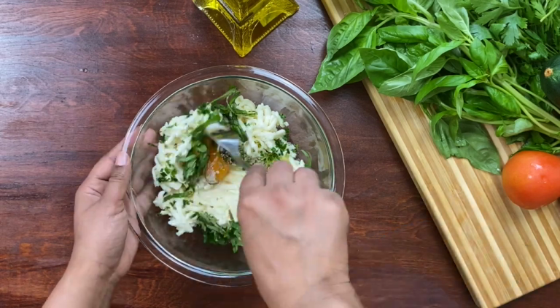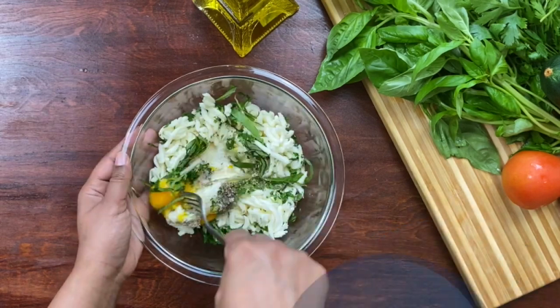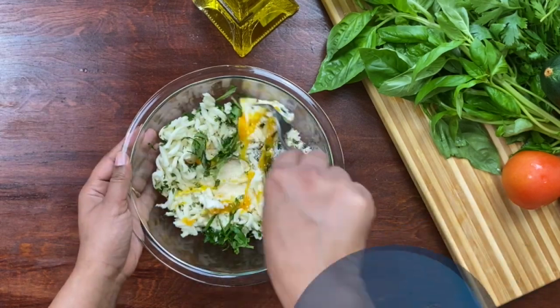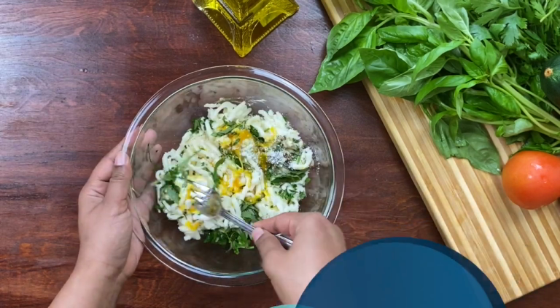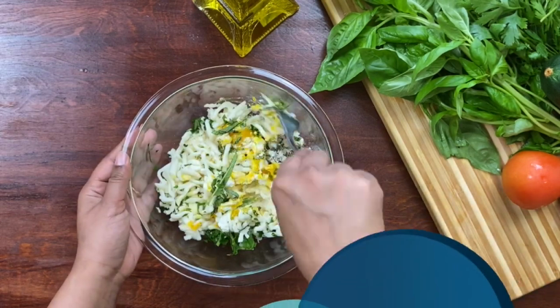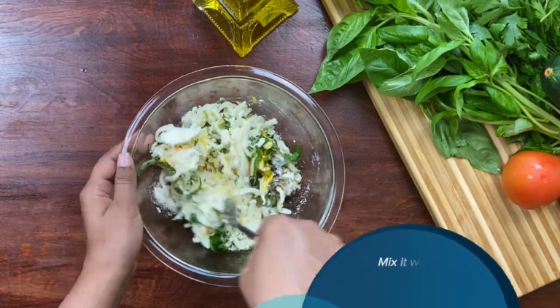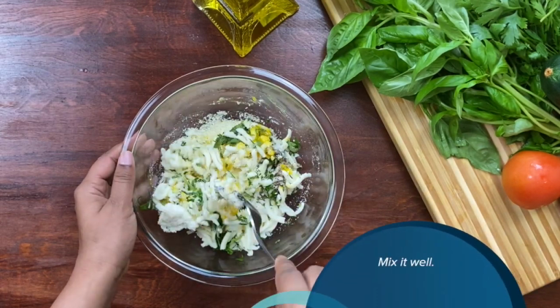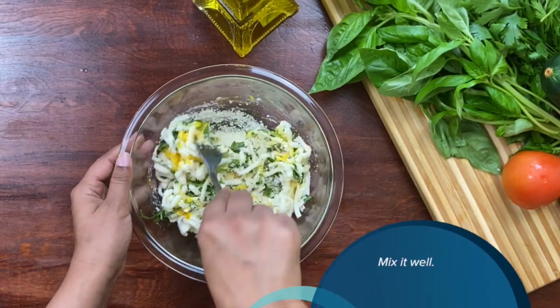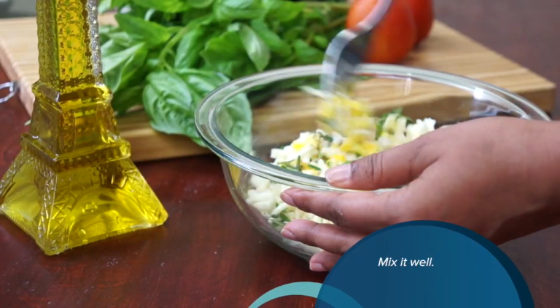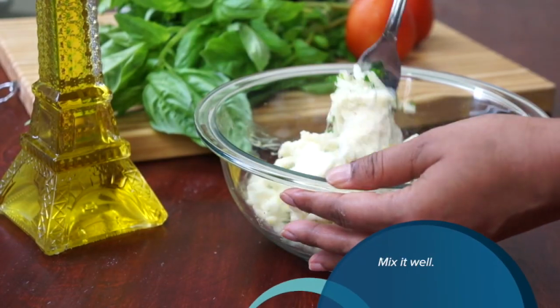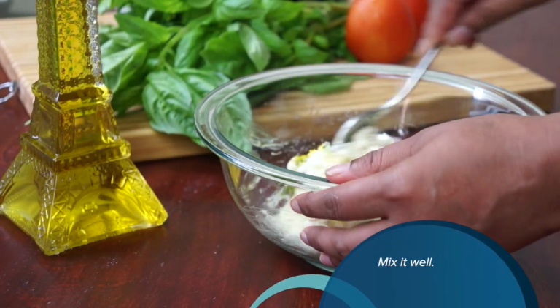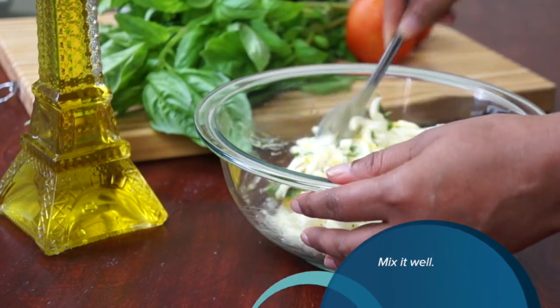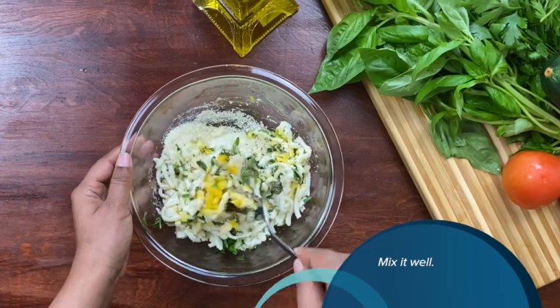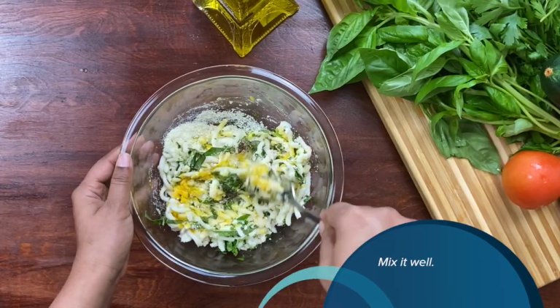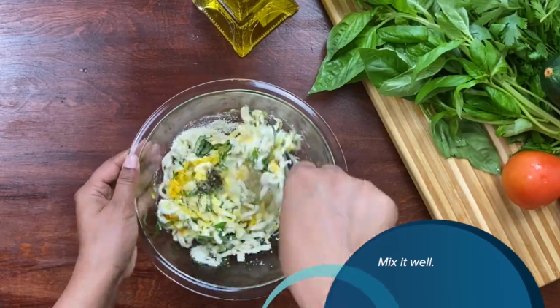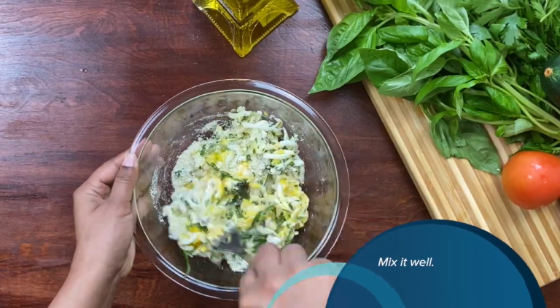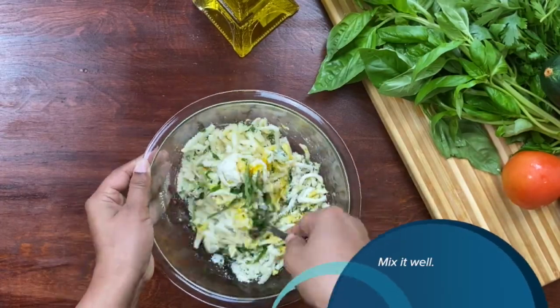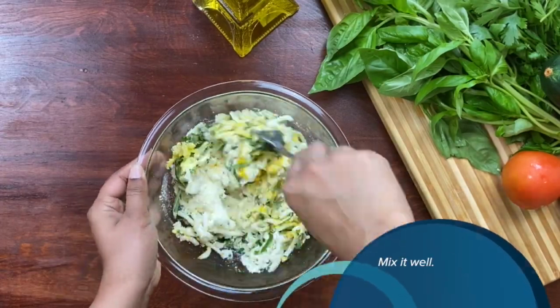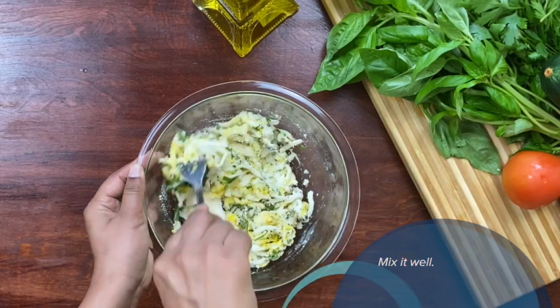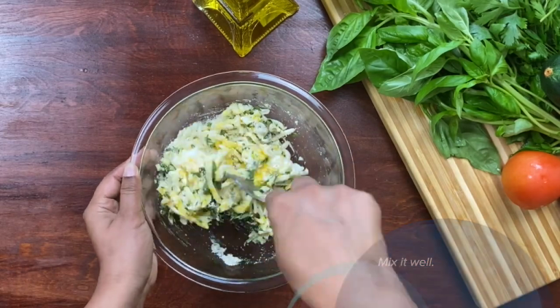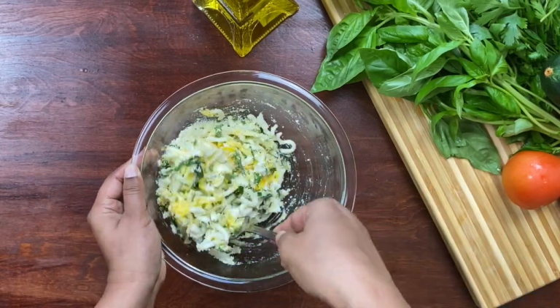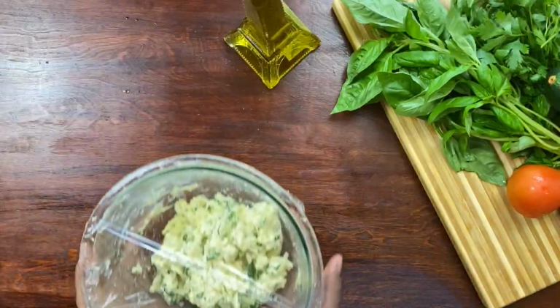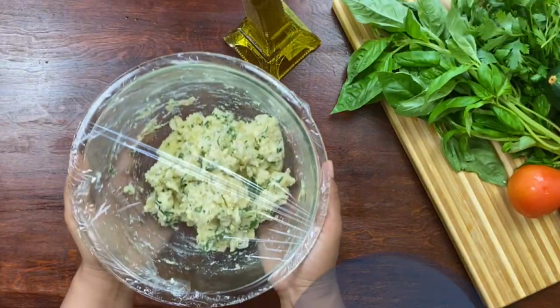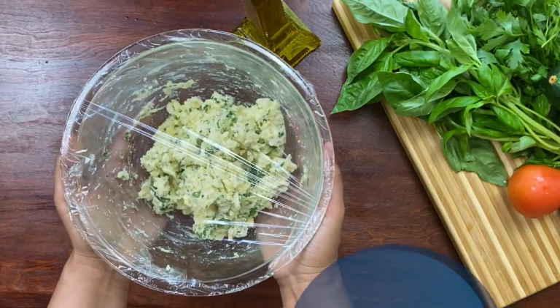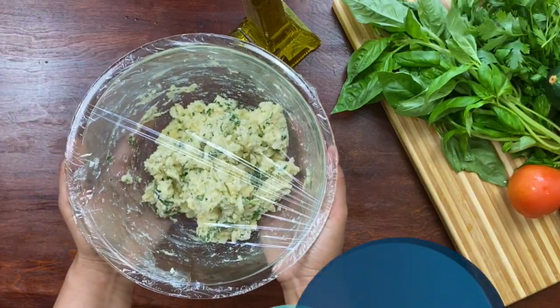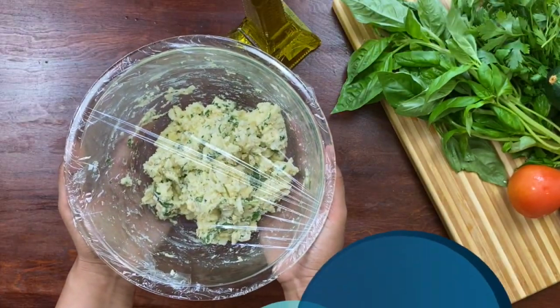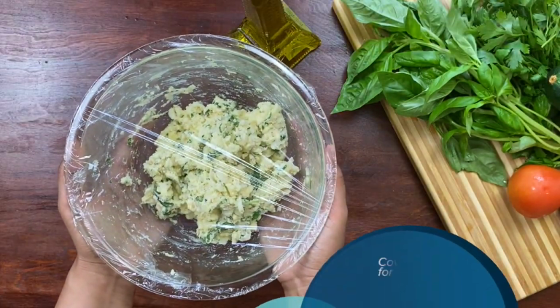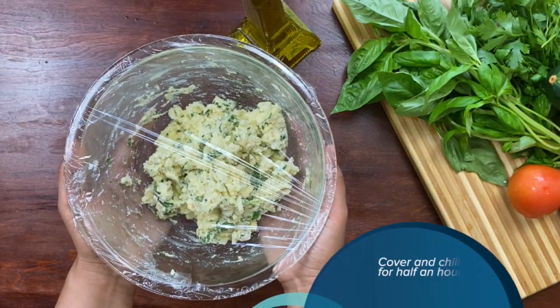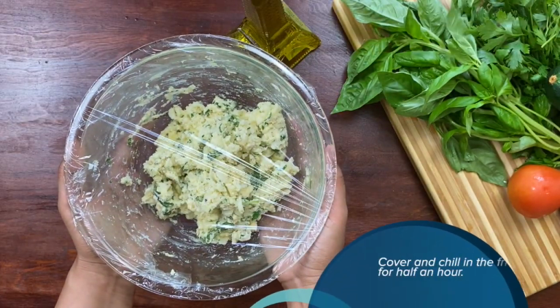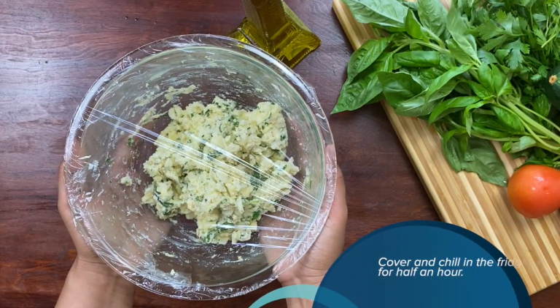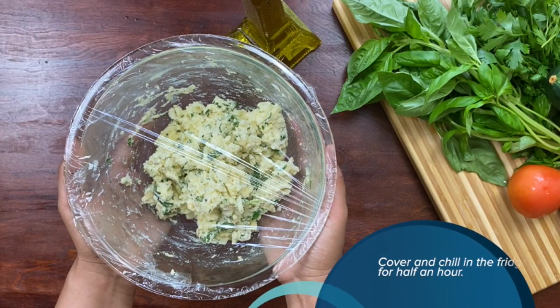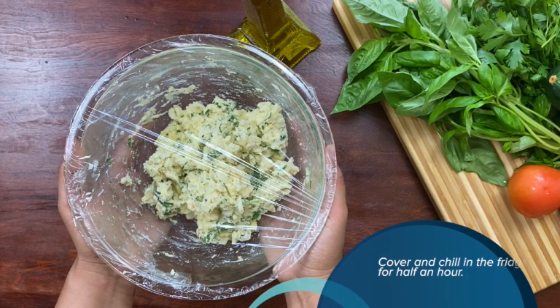Give it a quick mix, cover it, and chill for half an hour.